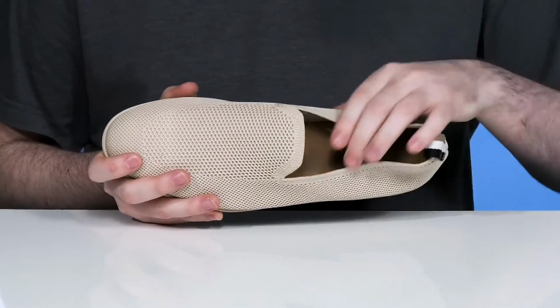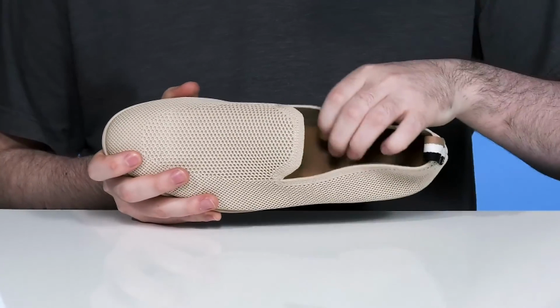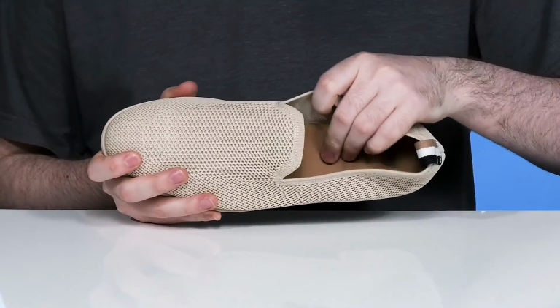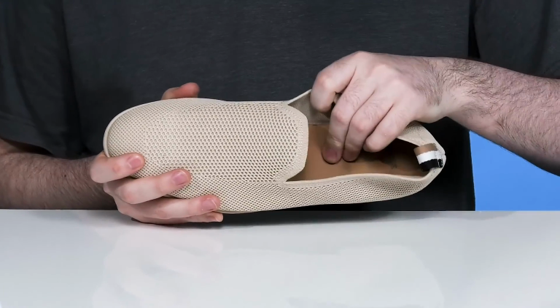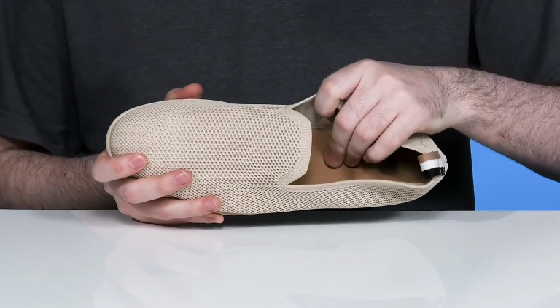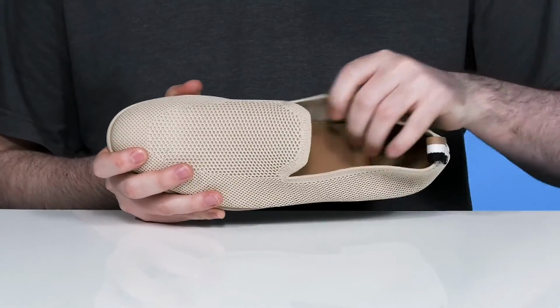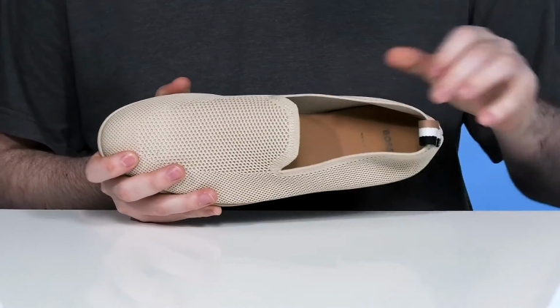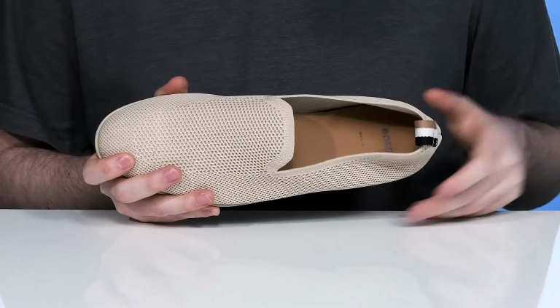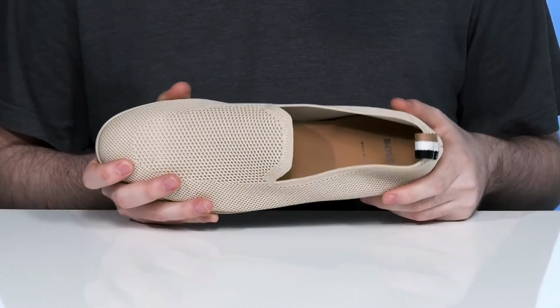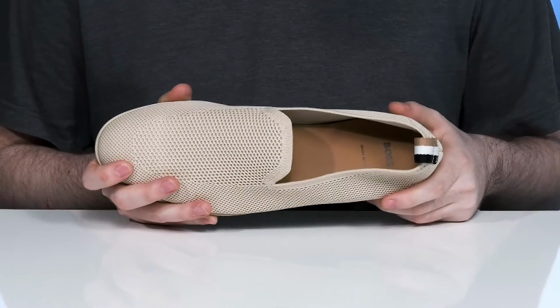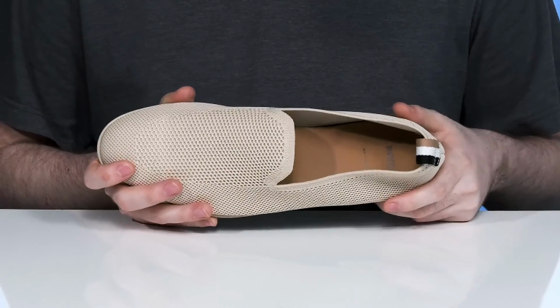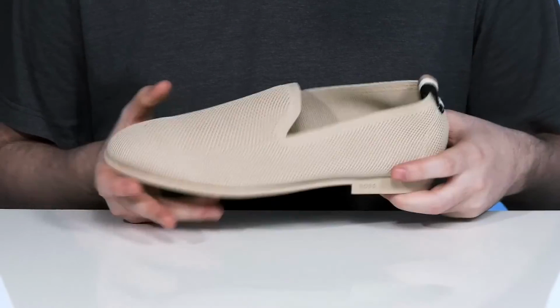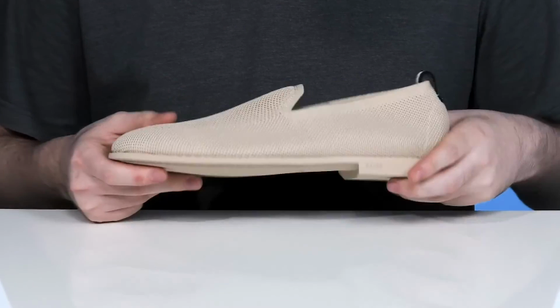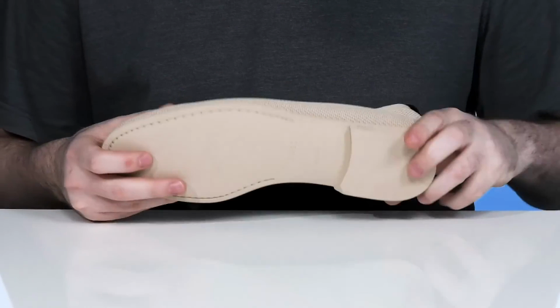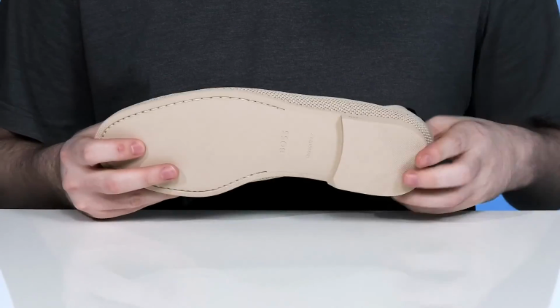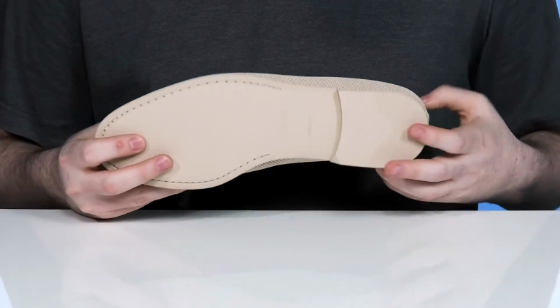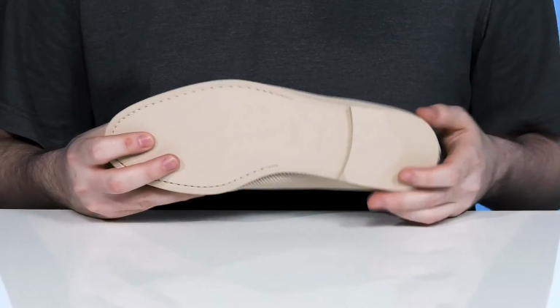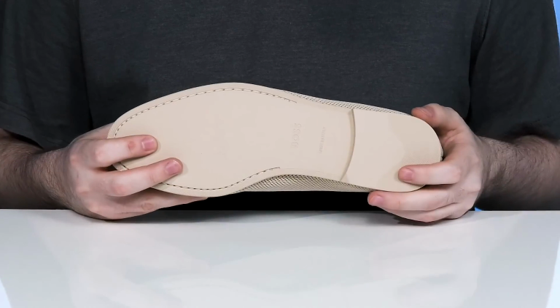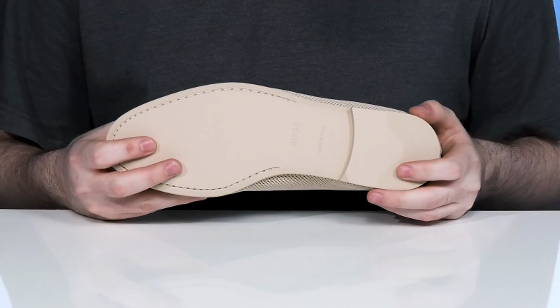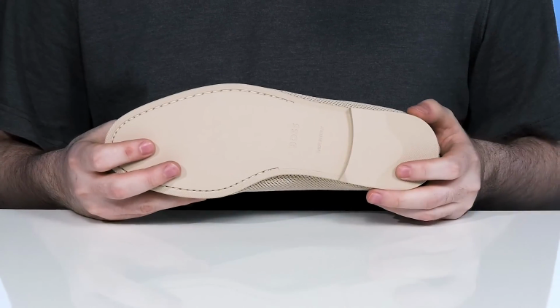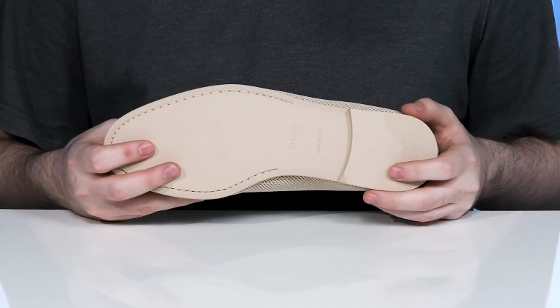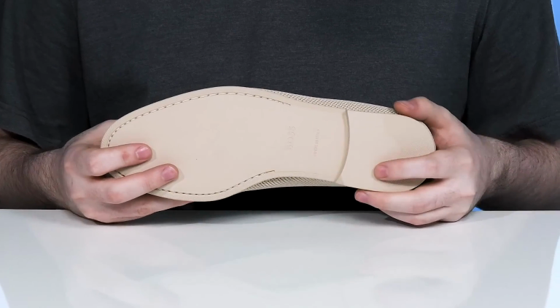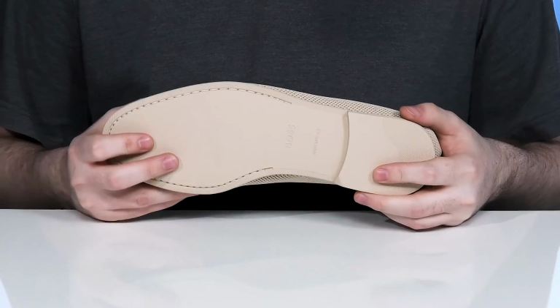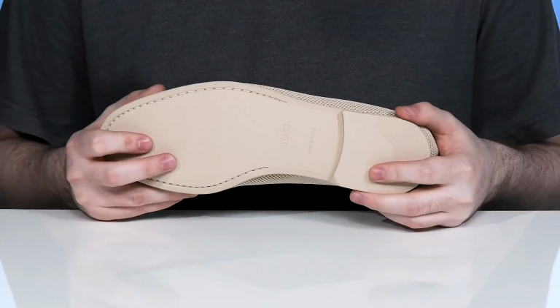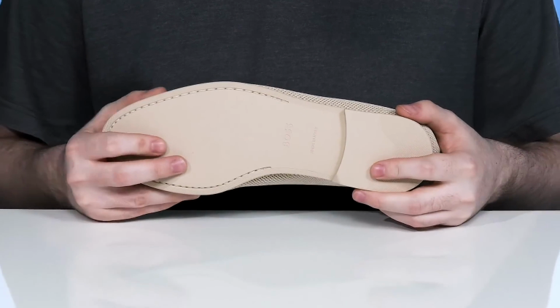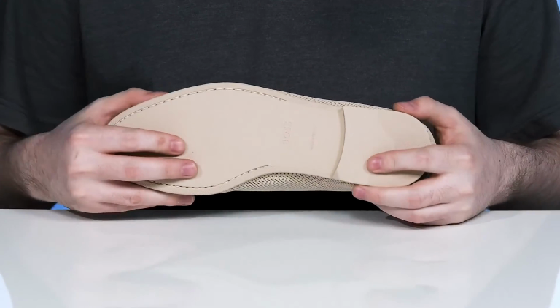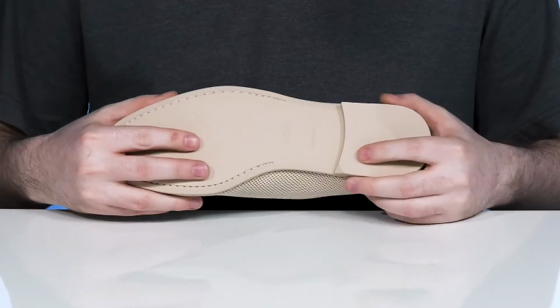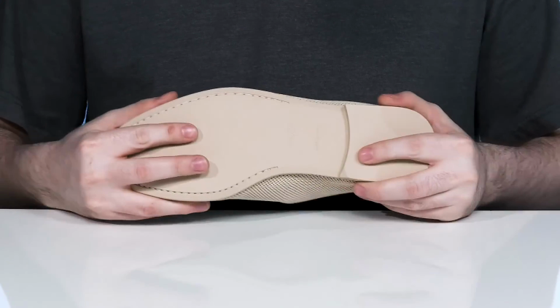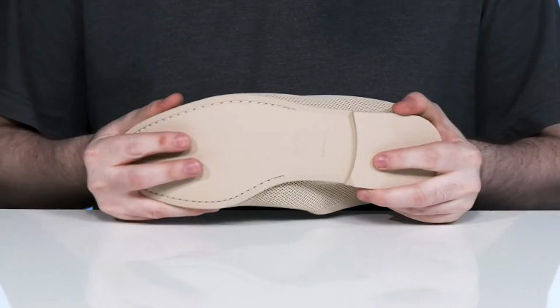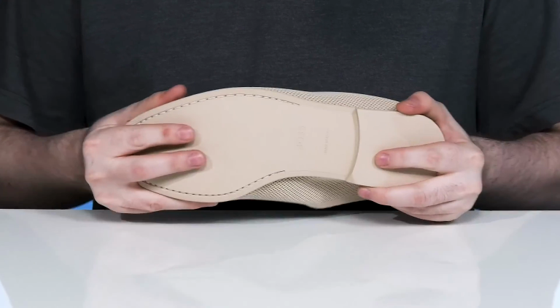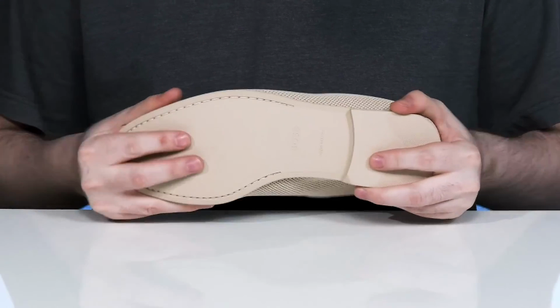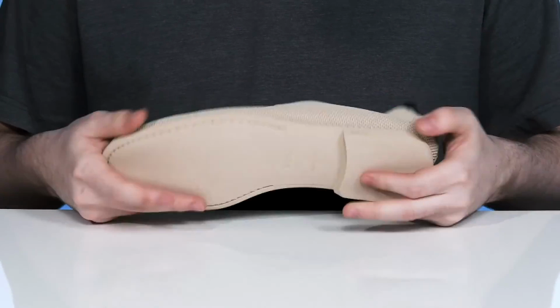The footbed in the bottom has extra cushioning, and it sits on top of a synthetic outsole that has lots of grip with a bit of flex.